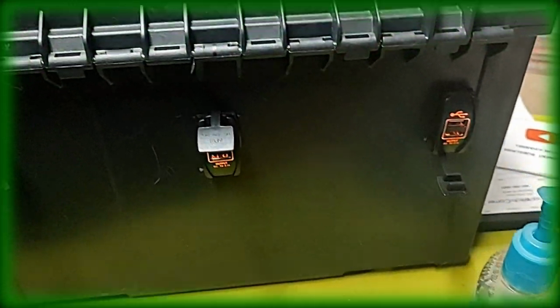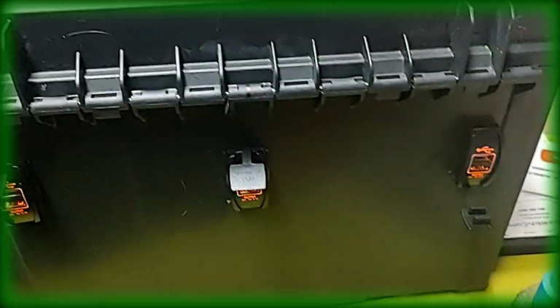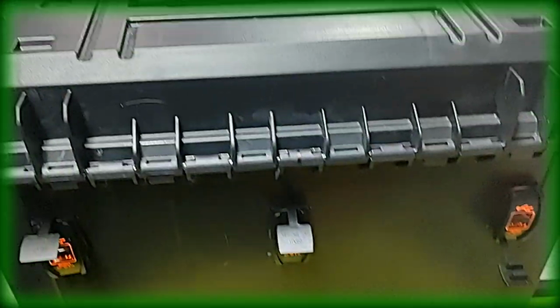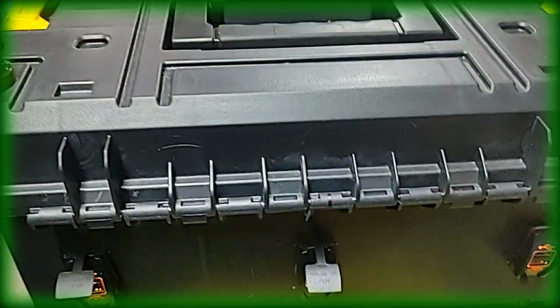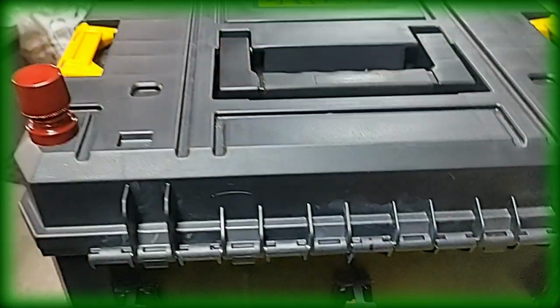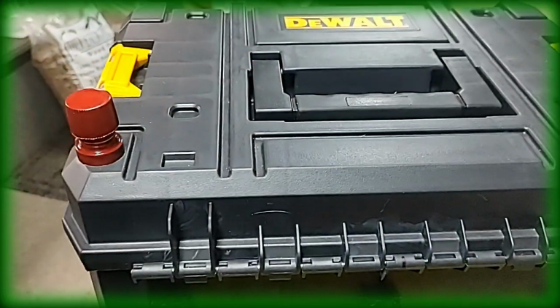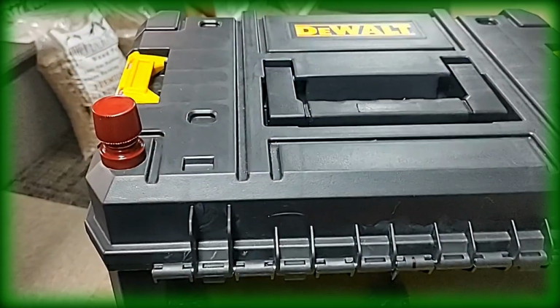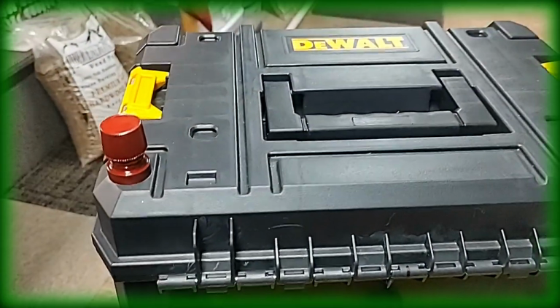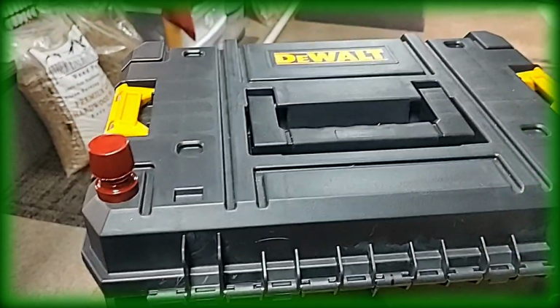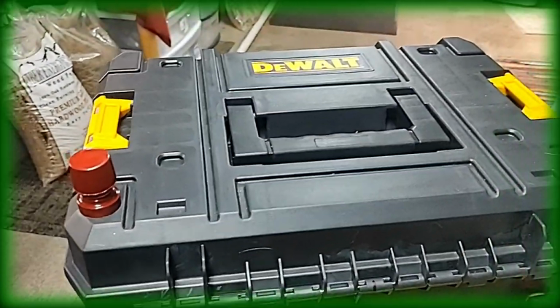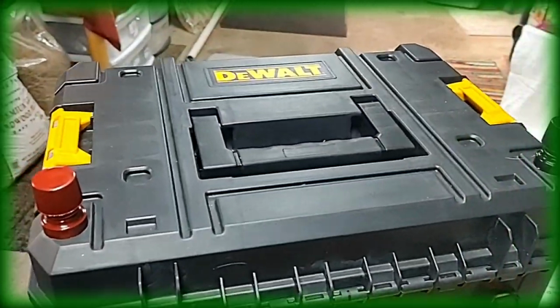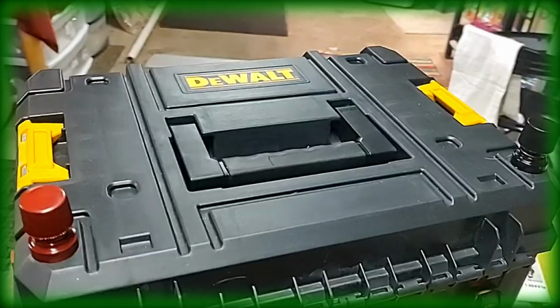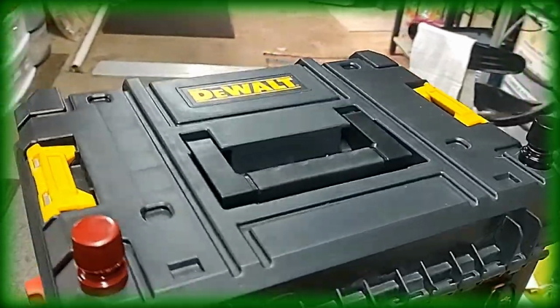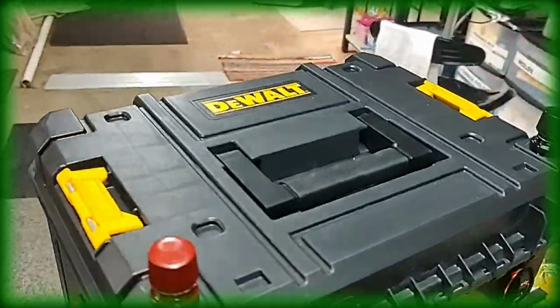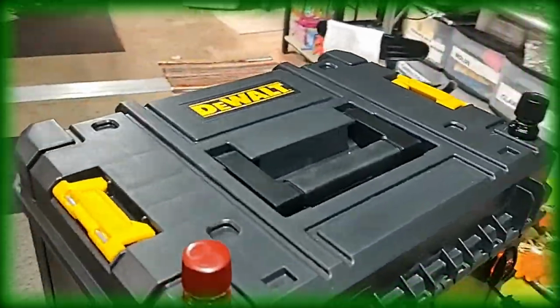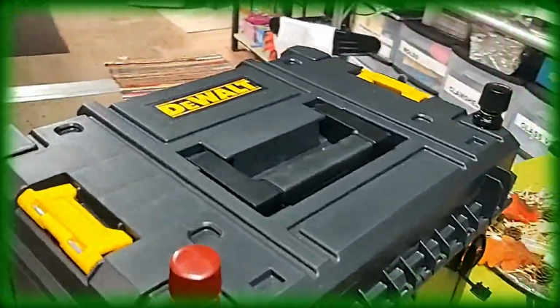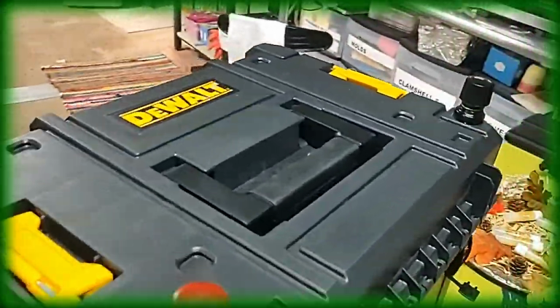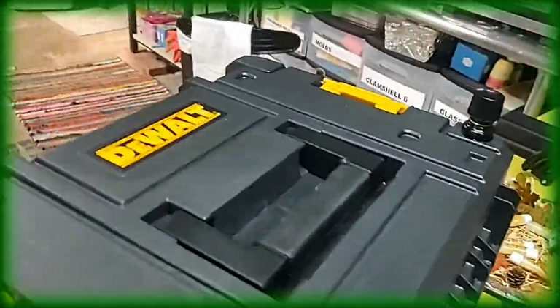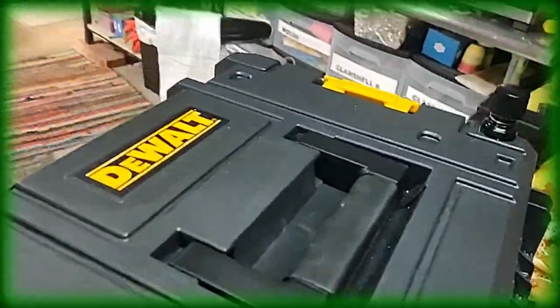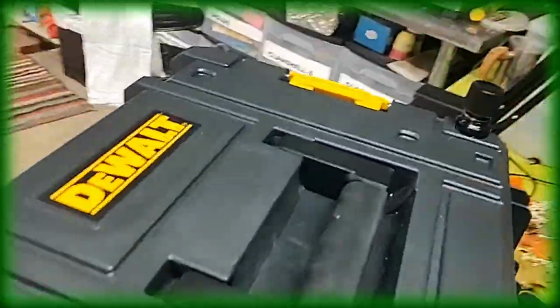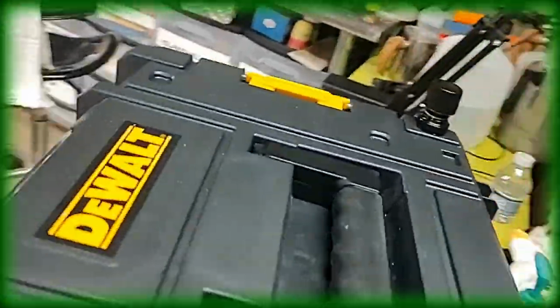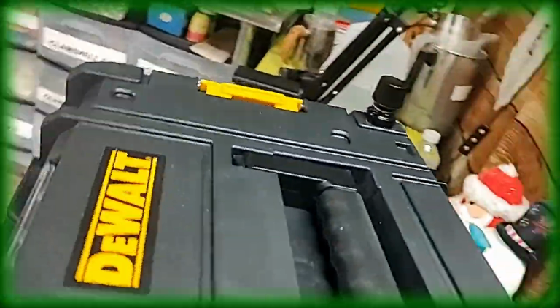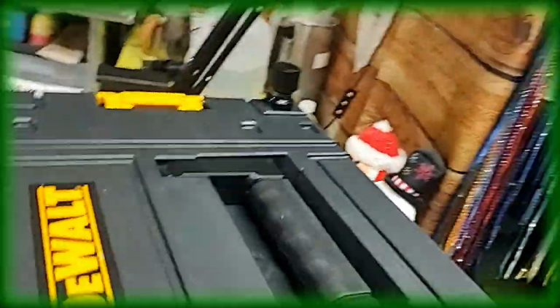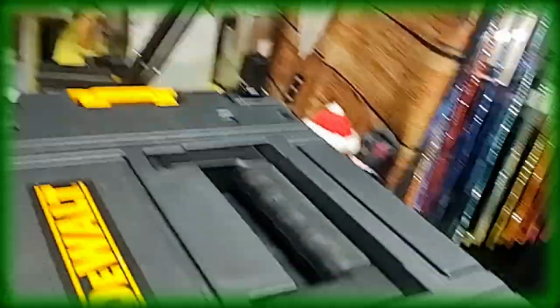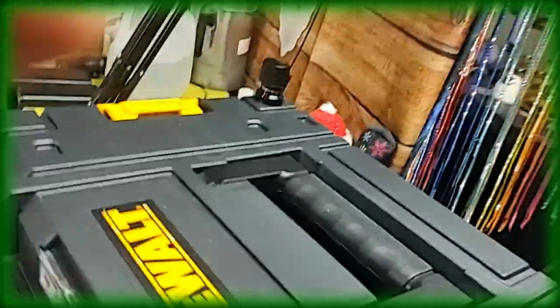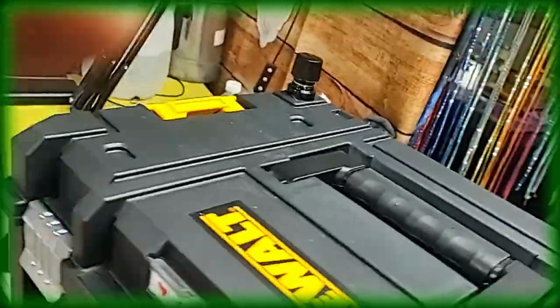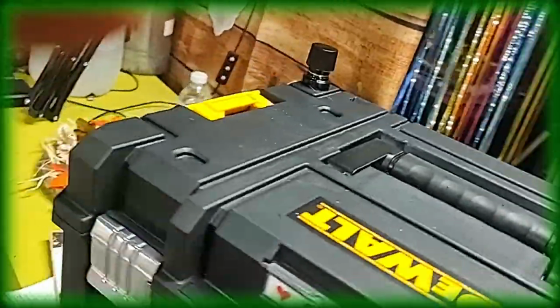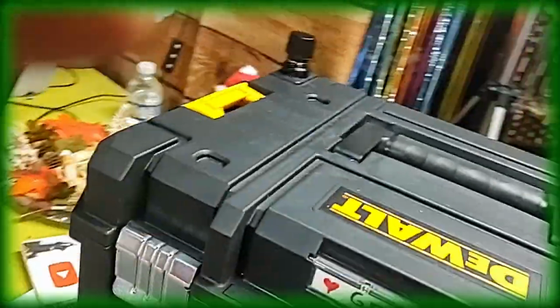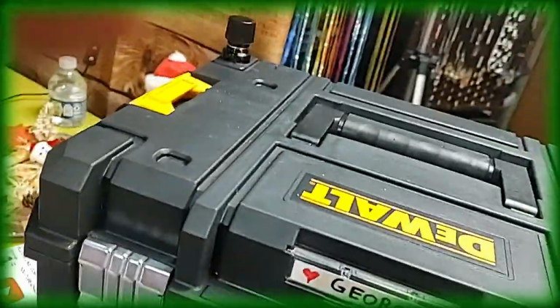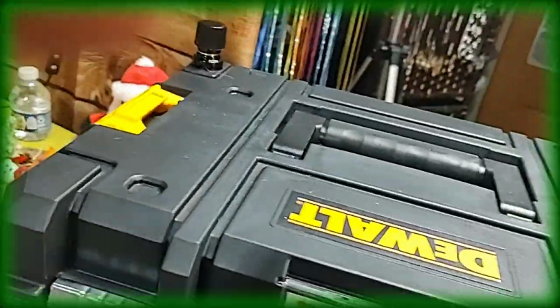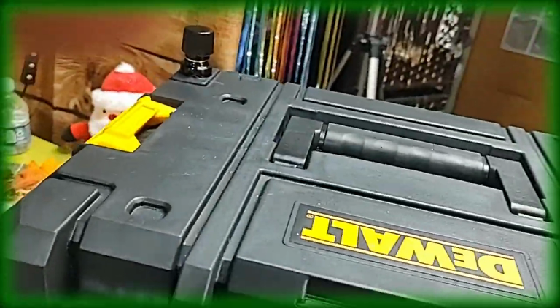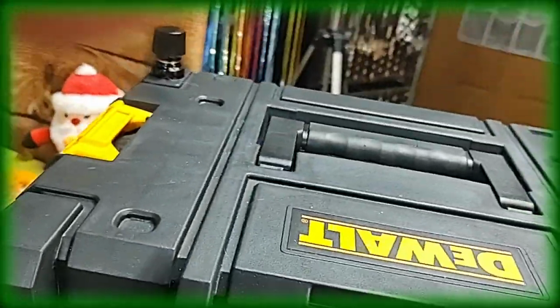Well, that'll save us an extension cord and everything. So, I'll give you a little peek inside.